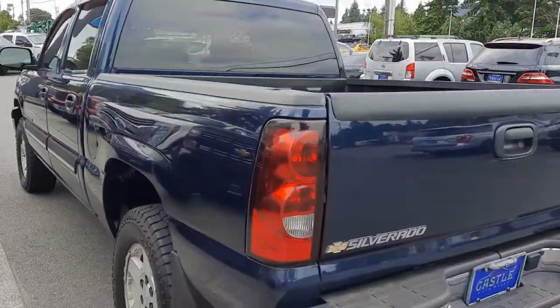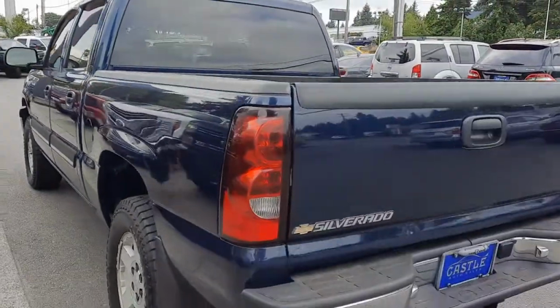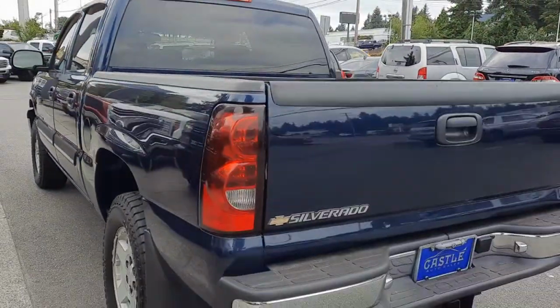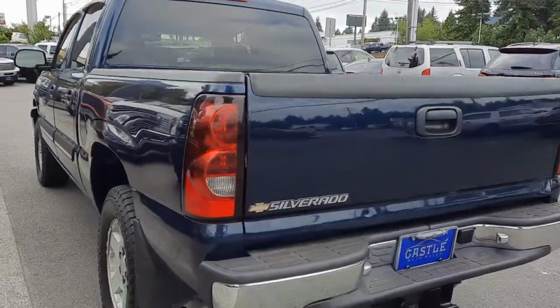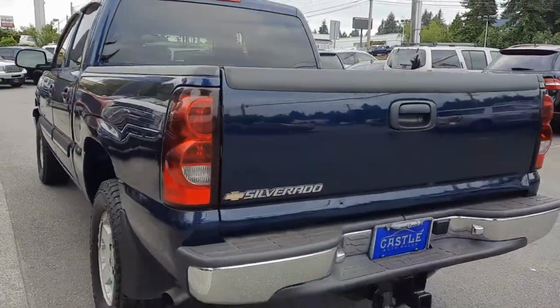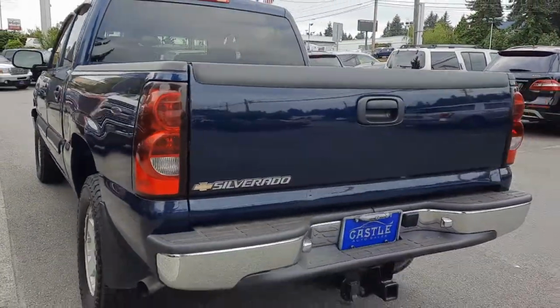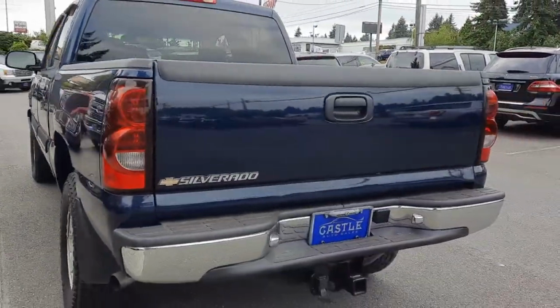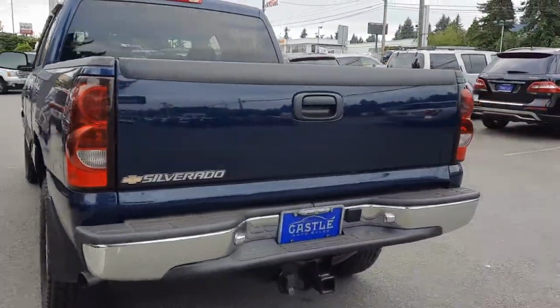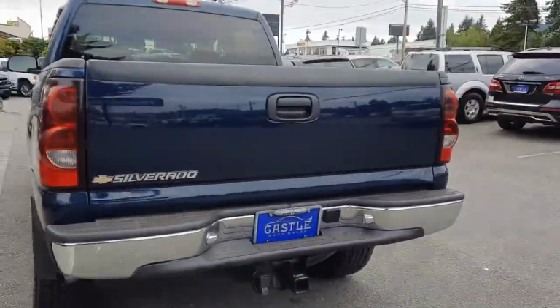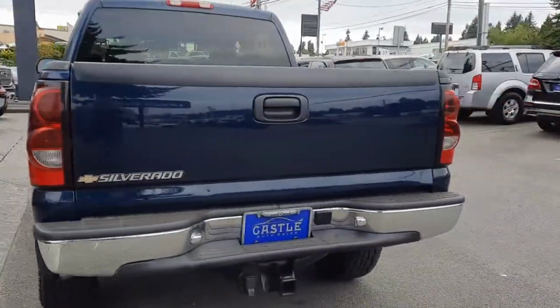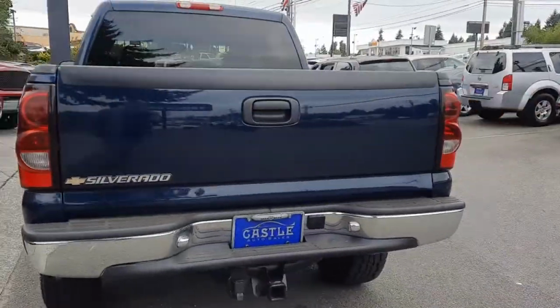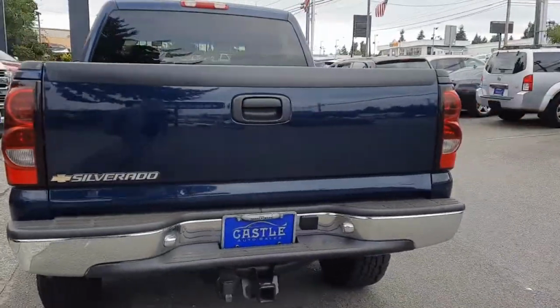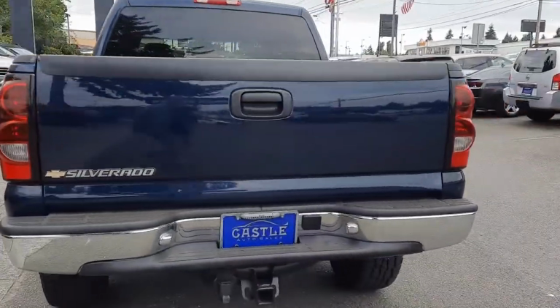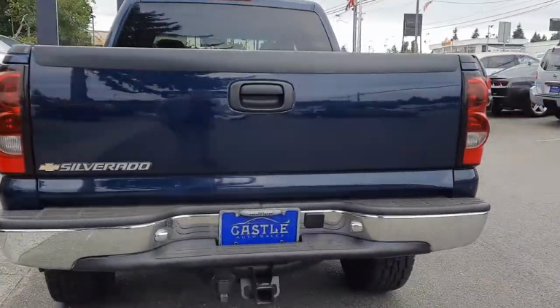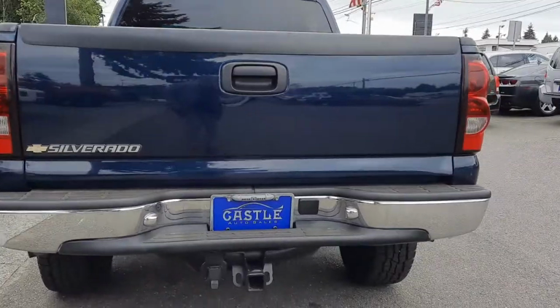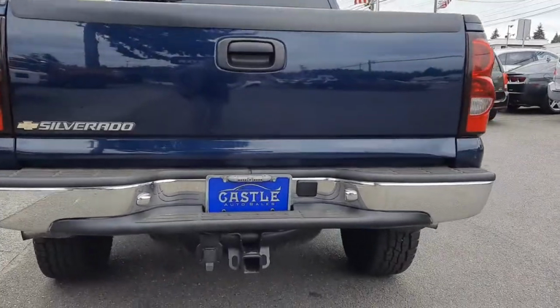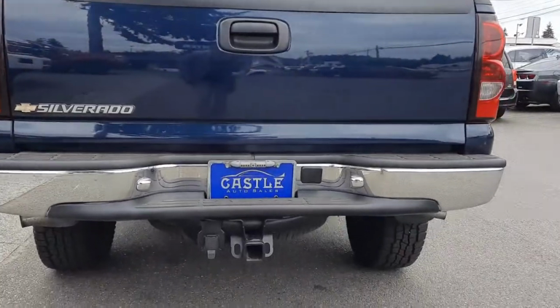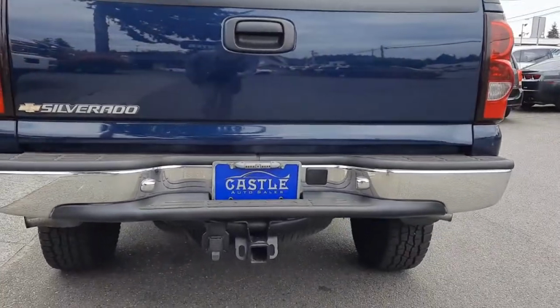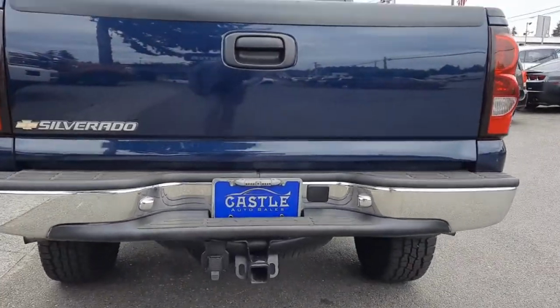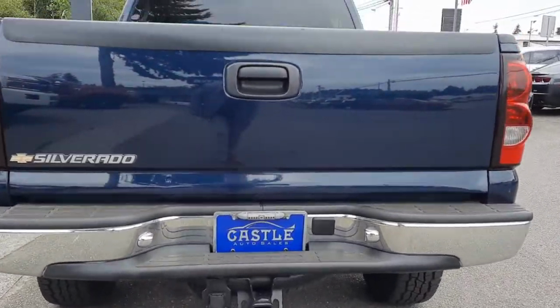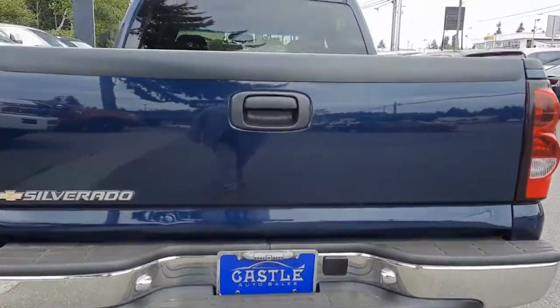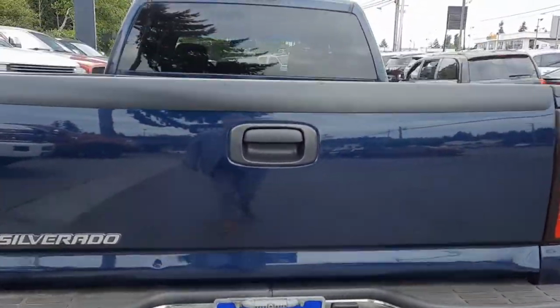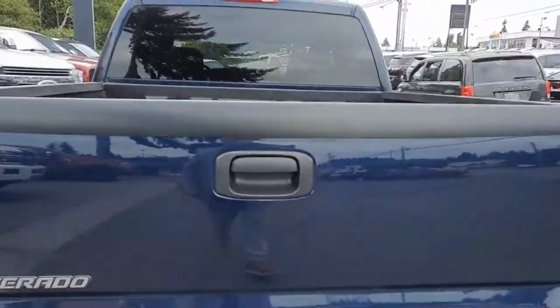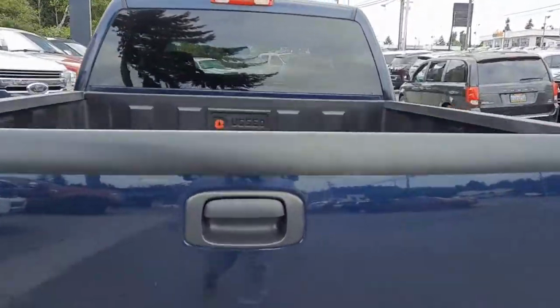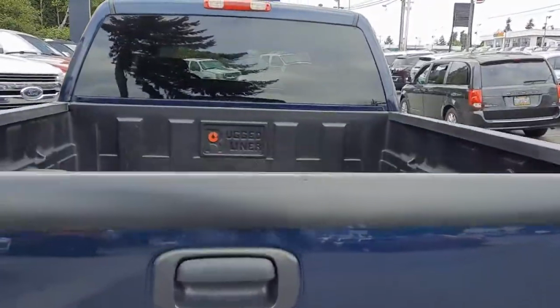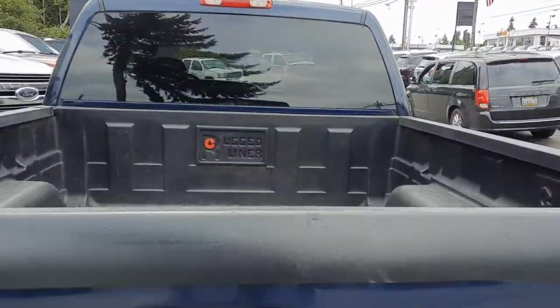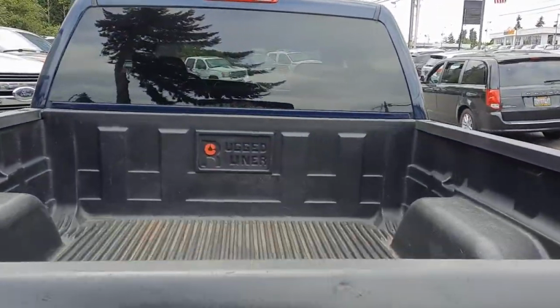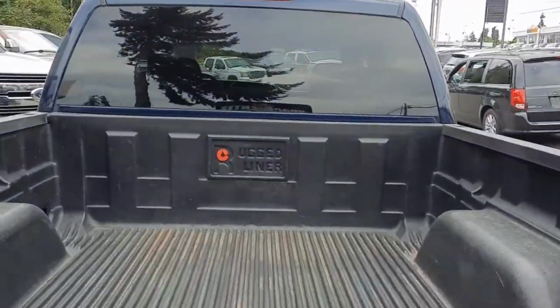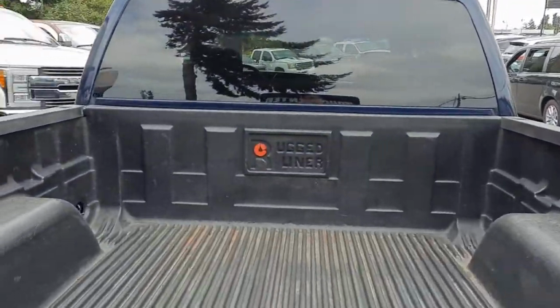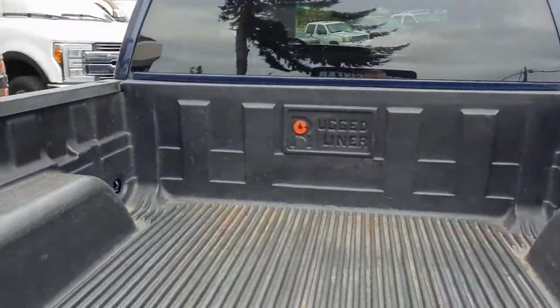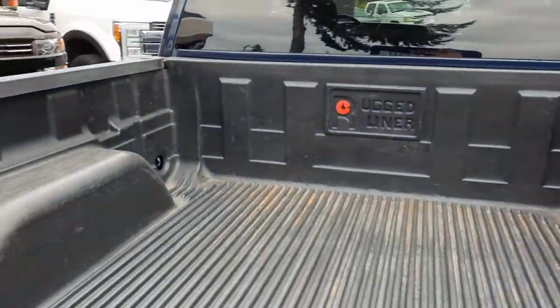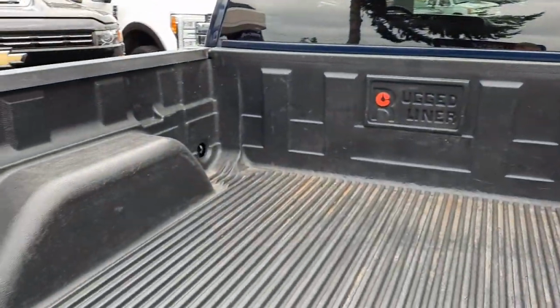Let's get these angles in here. Of course you've got the tow pack and bed liner.